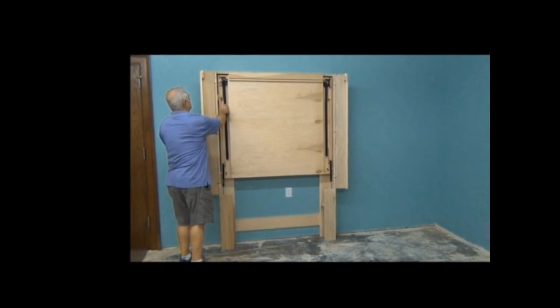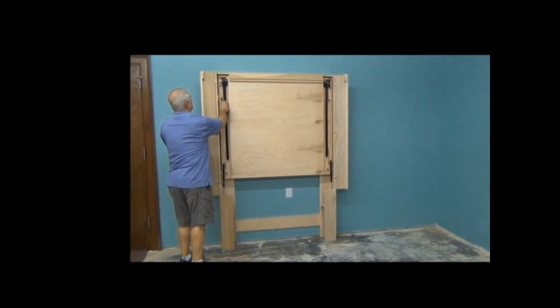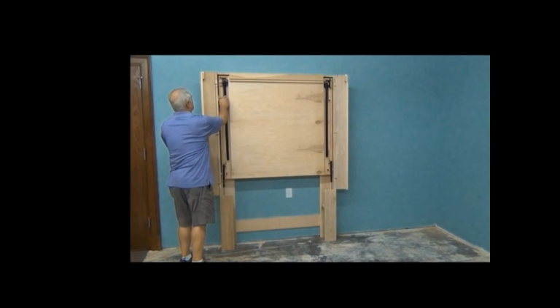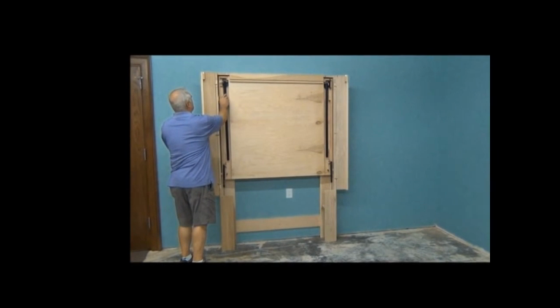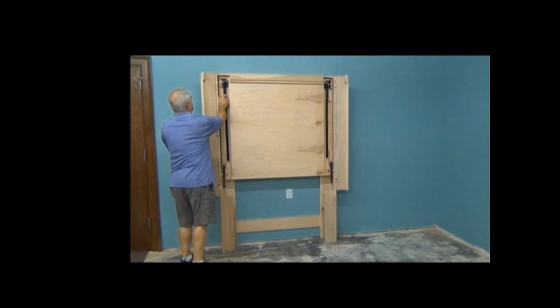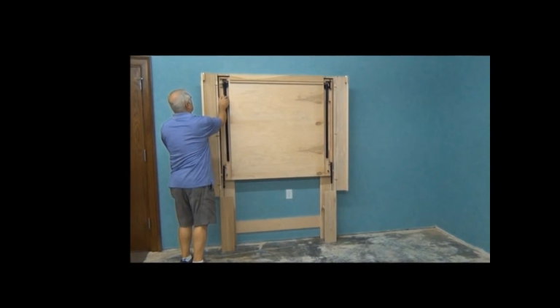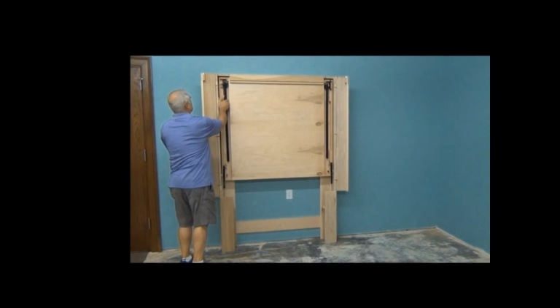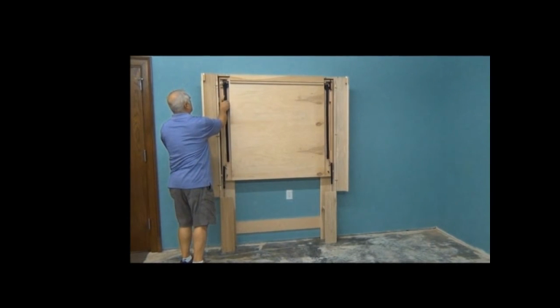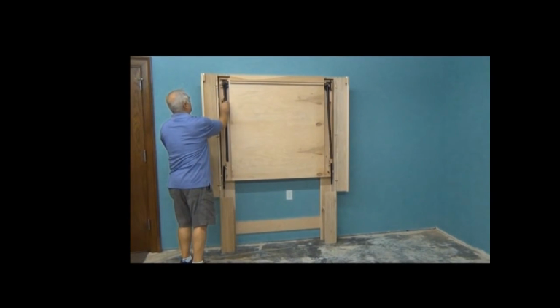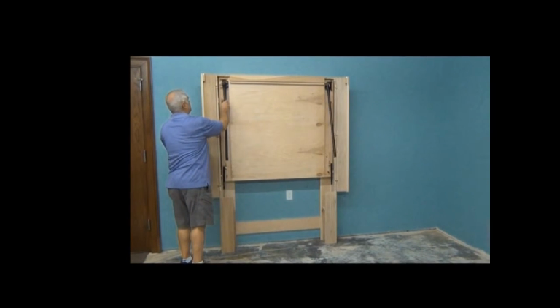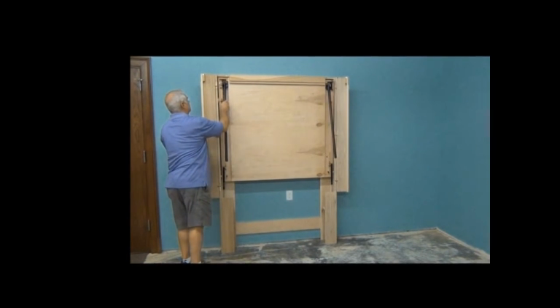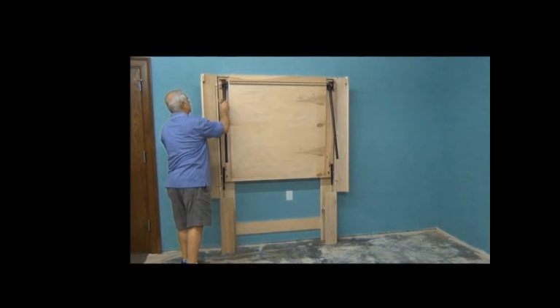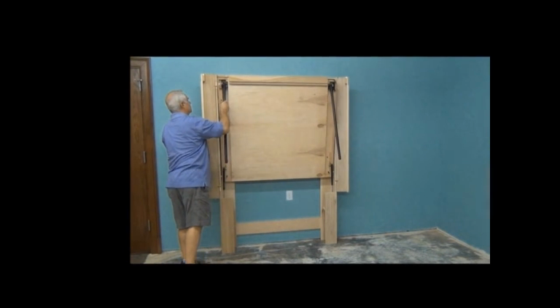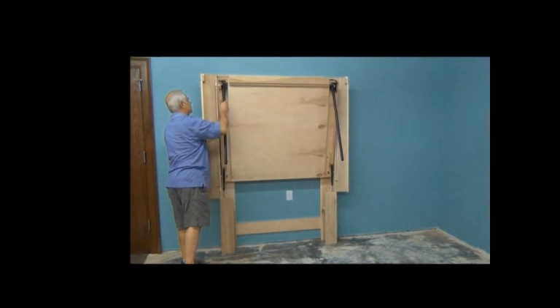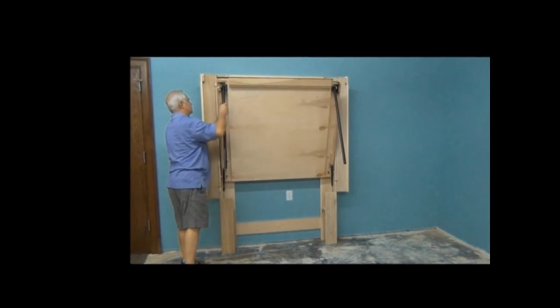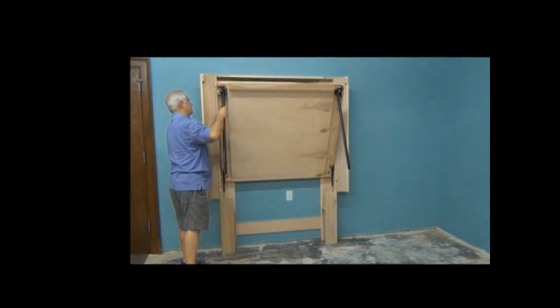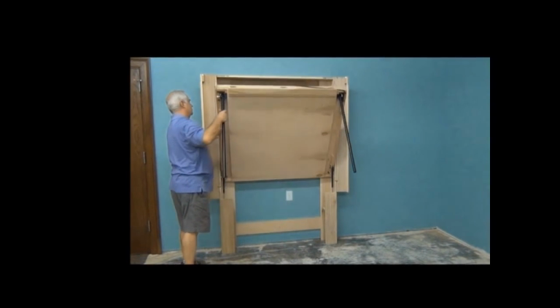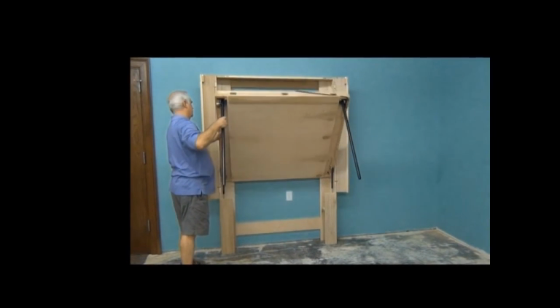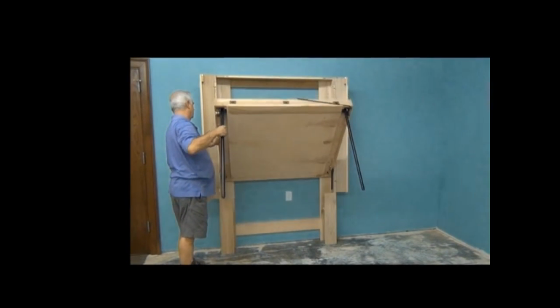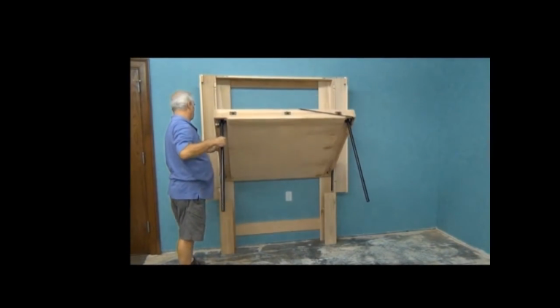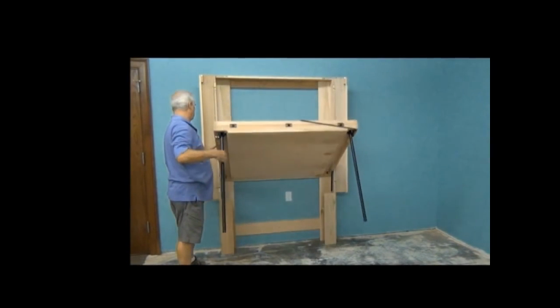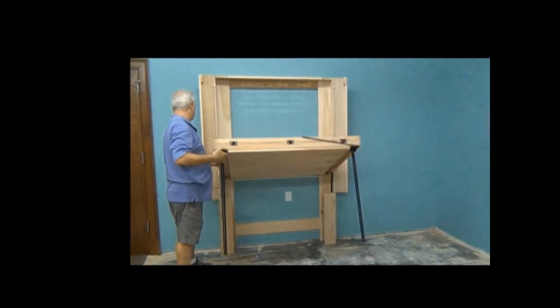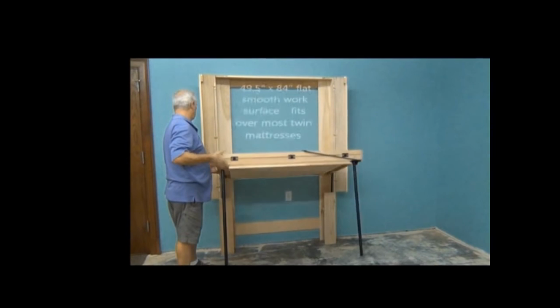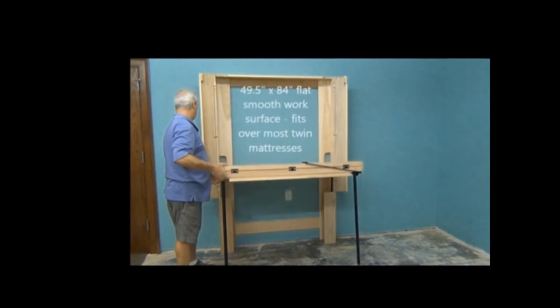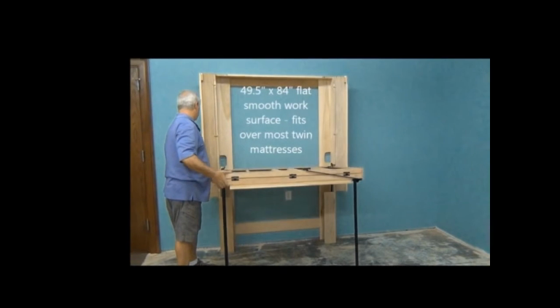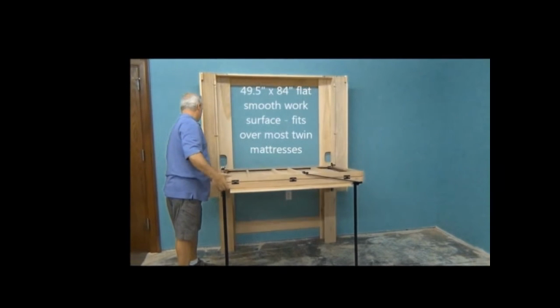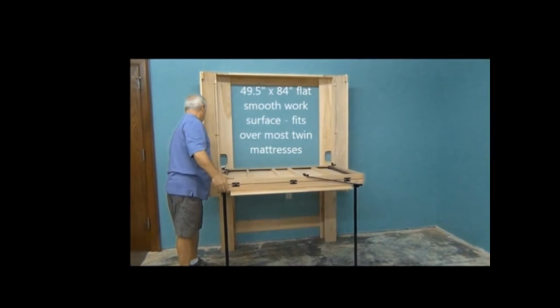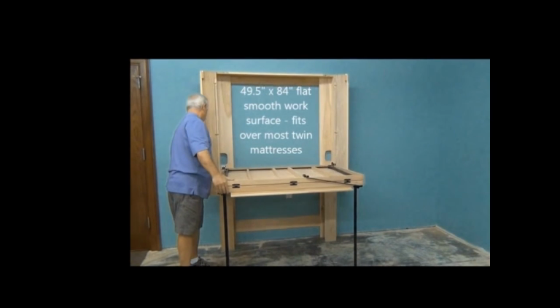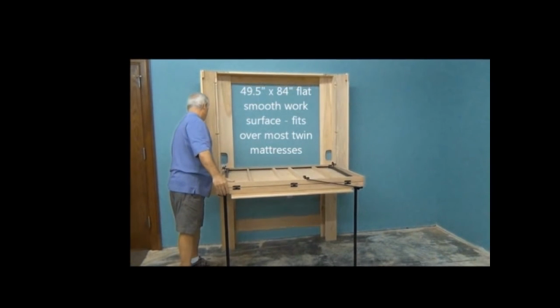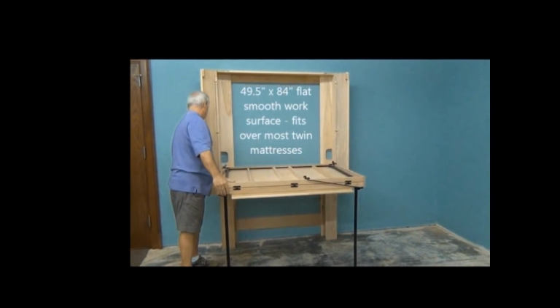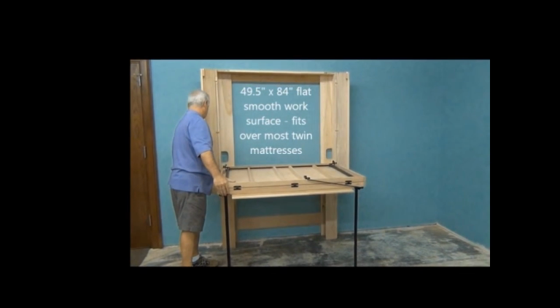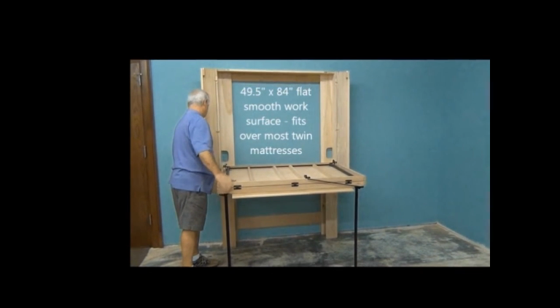Naturally, we wanted this flat surface to store easily and not use any closet space.